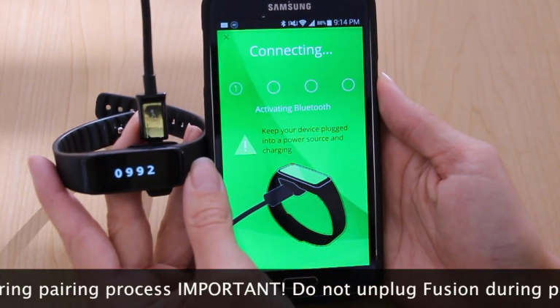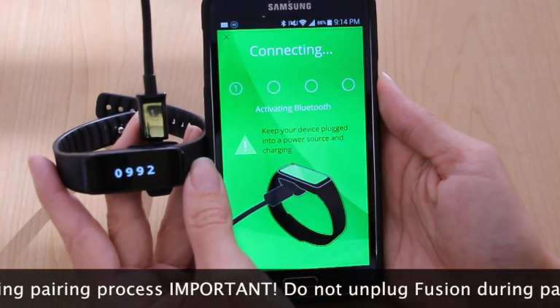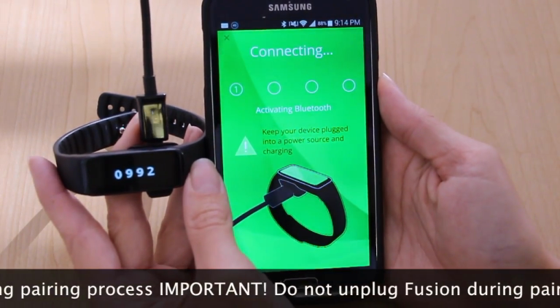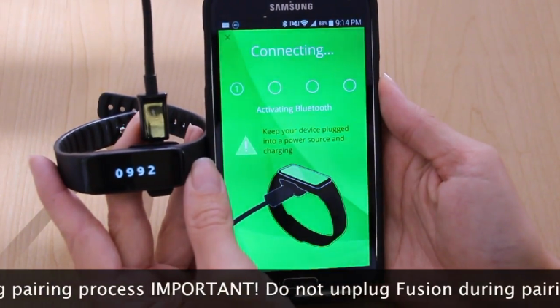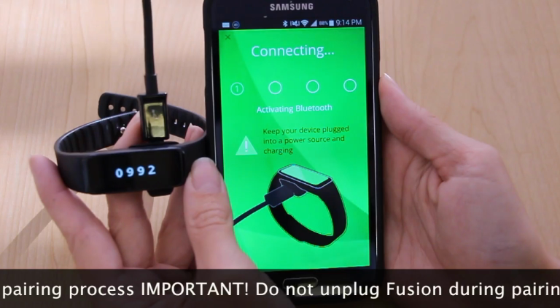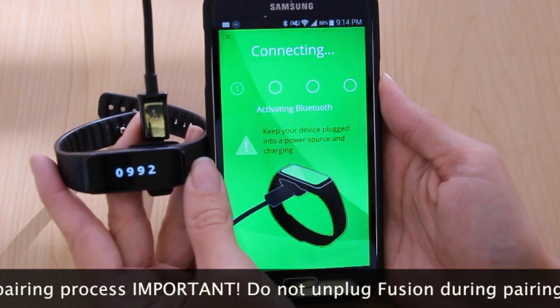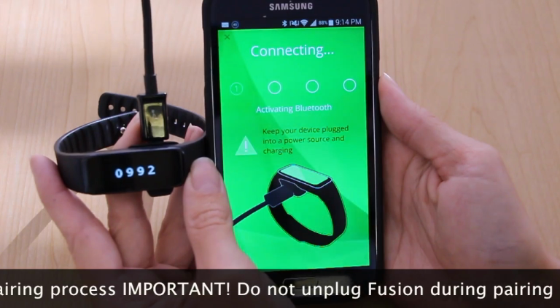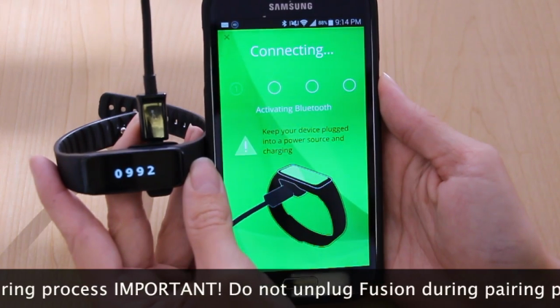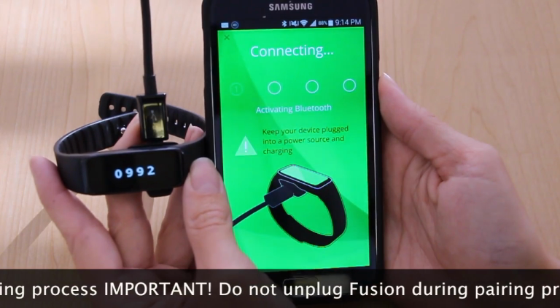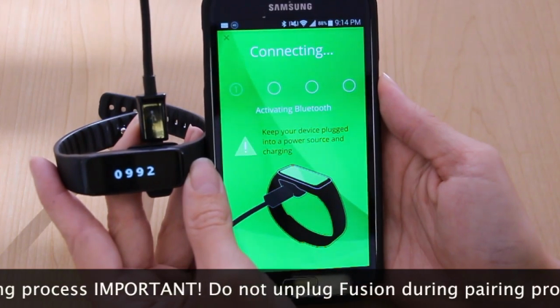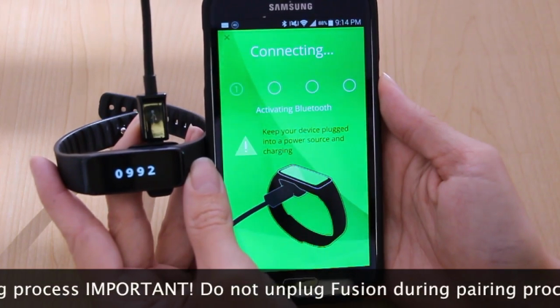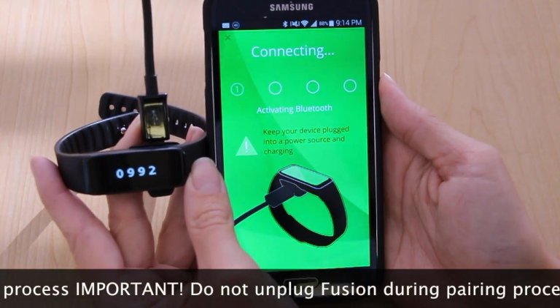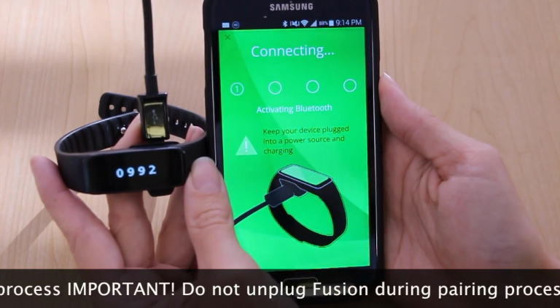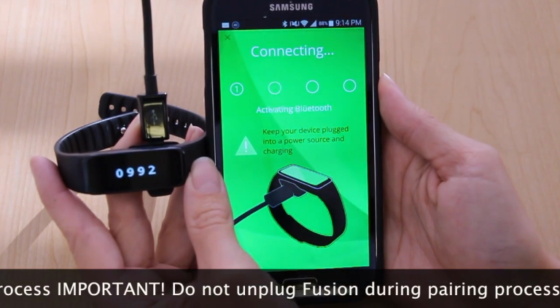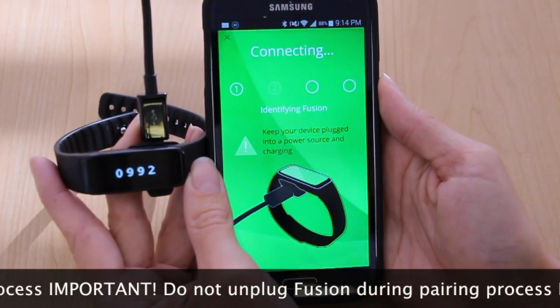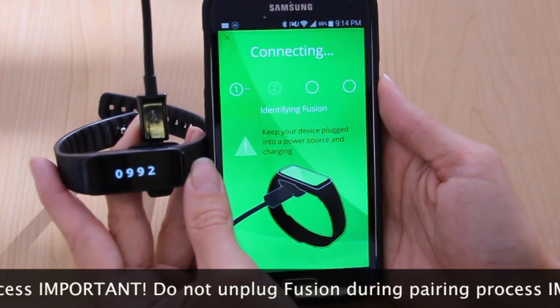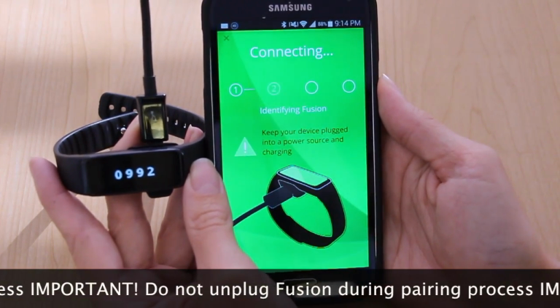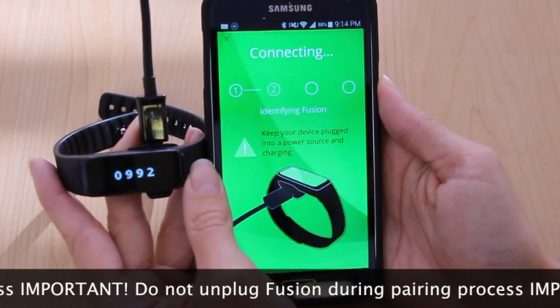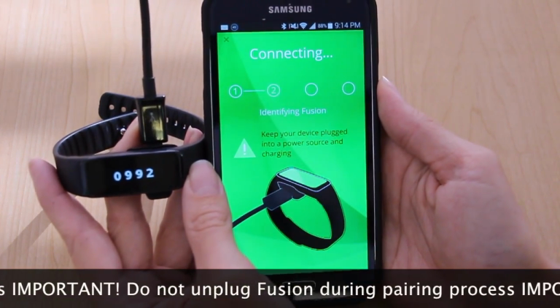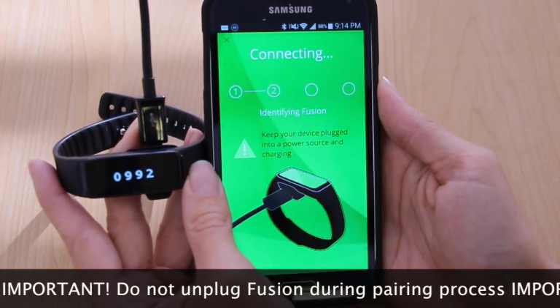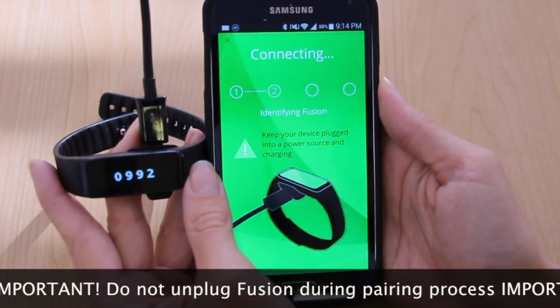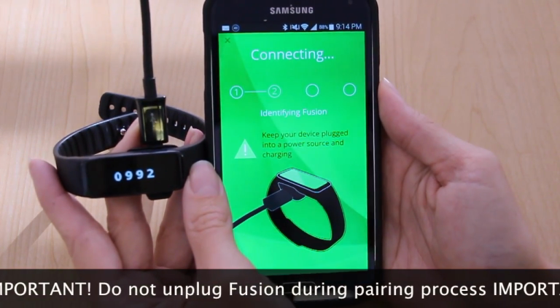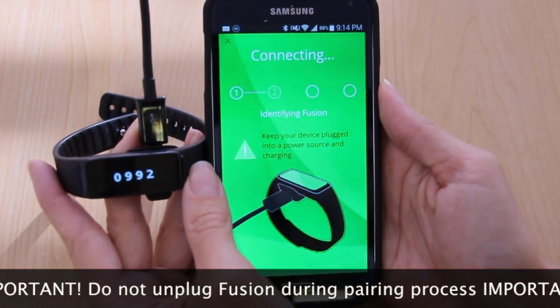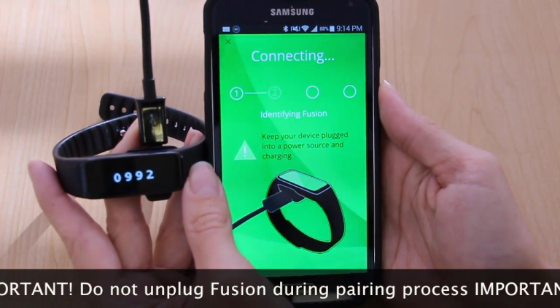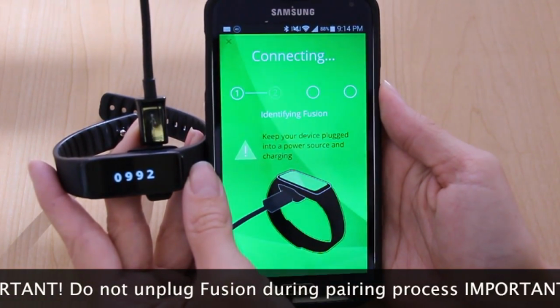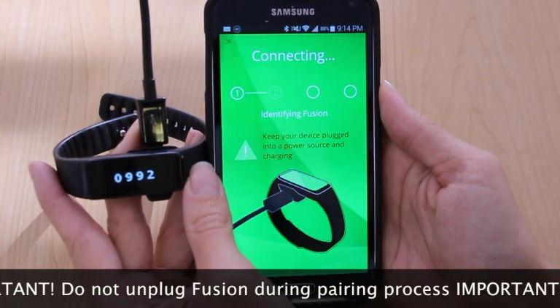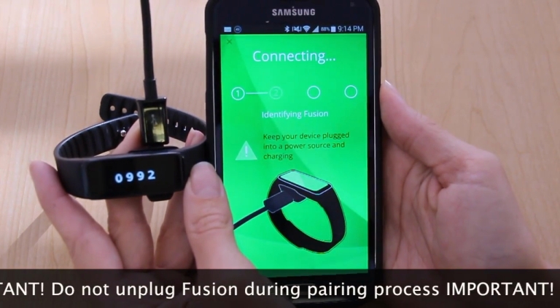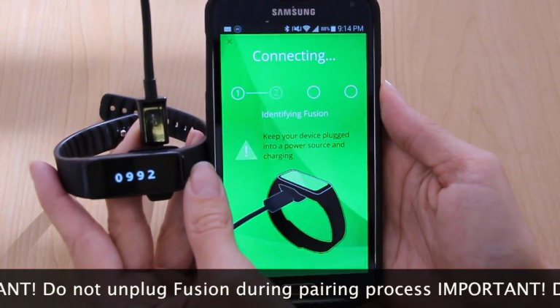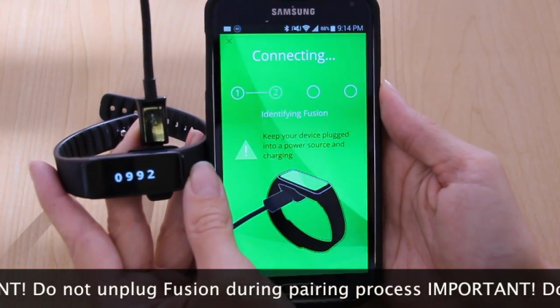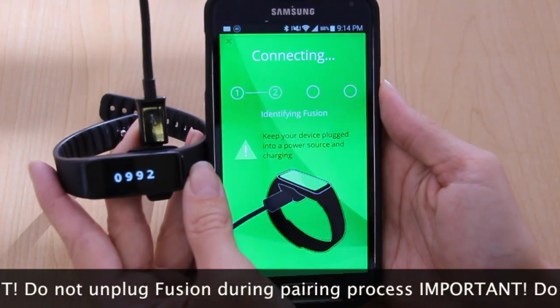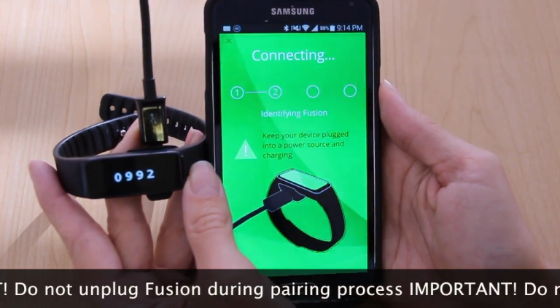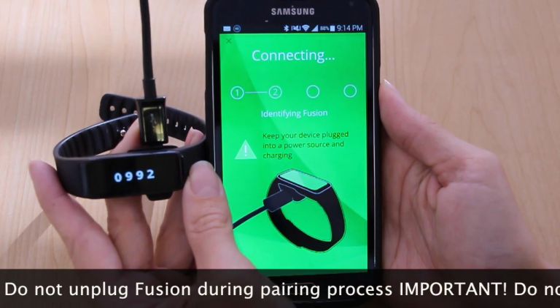Now remember to keep your device plugged in, charging, and as close to your phone as possible for this part.